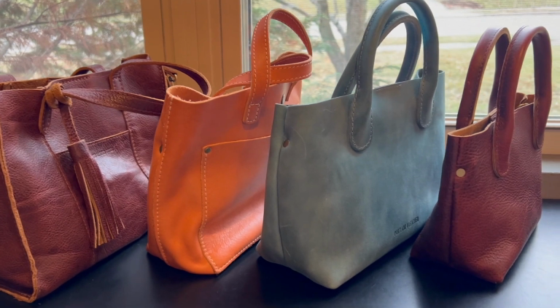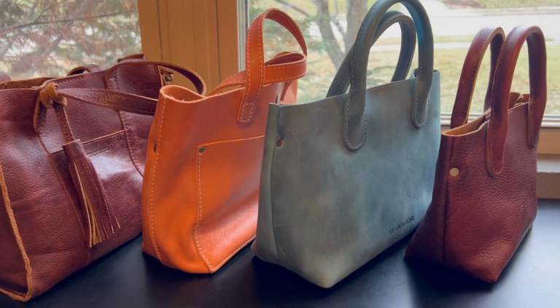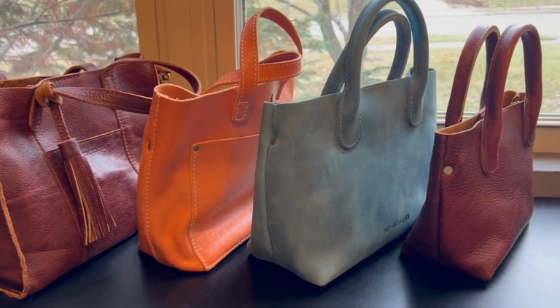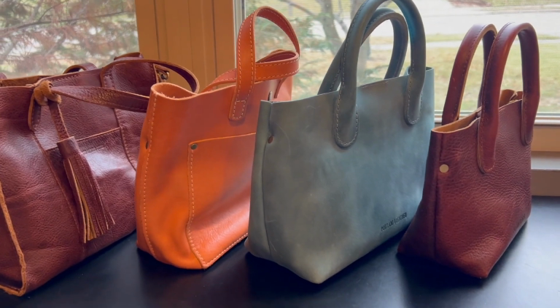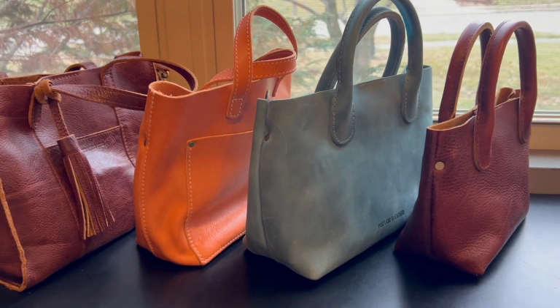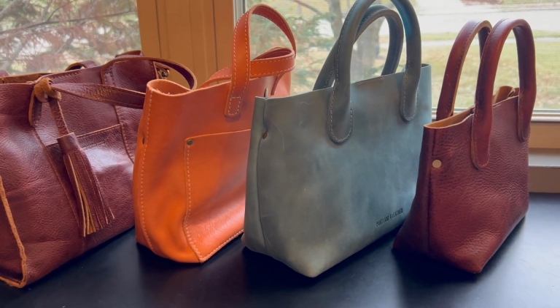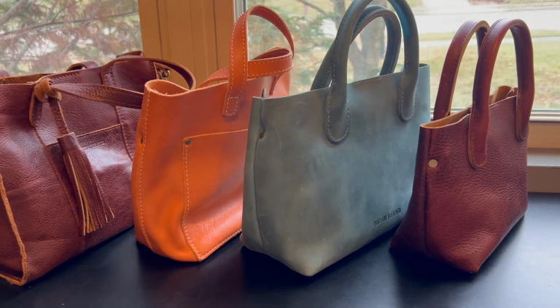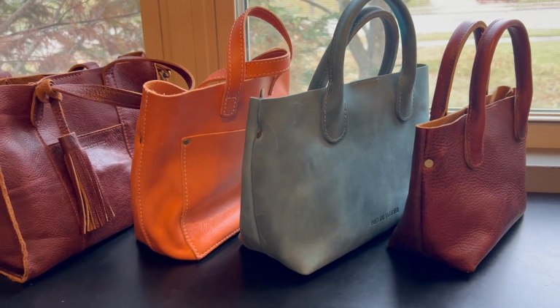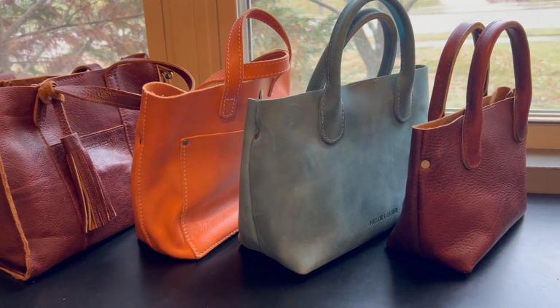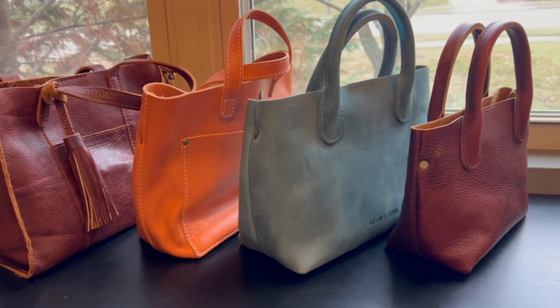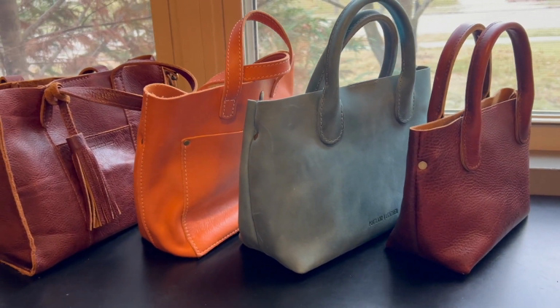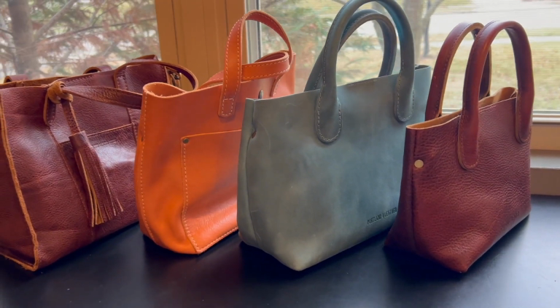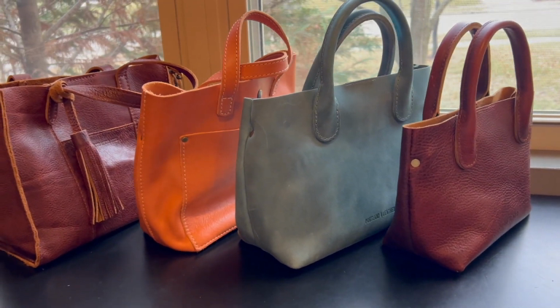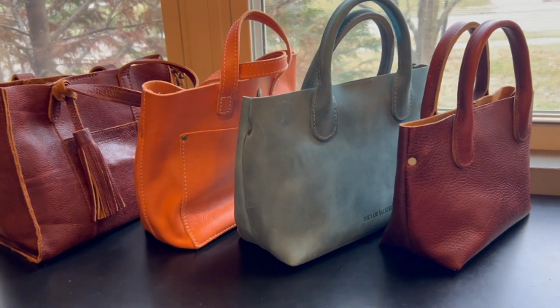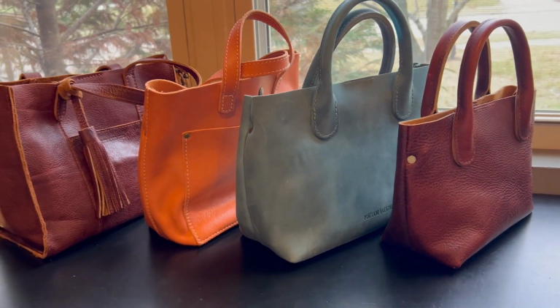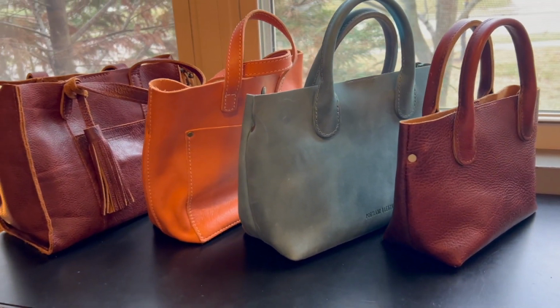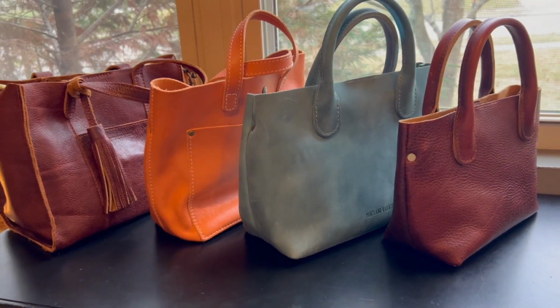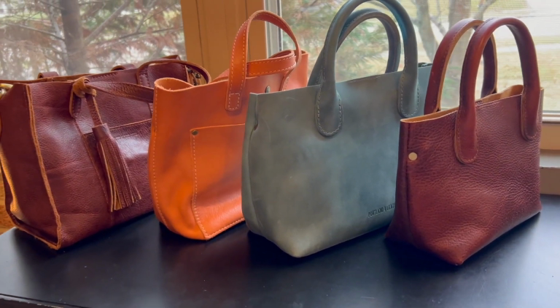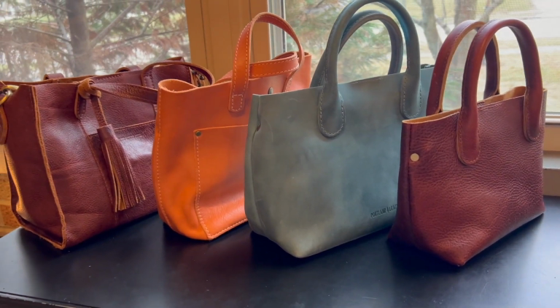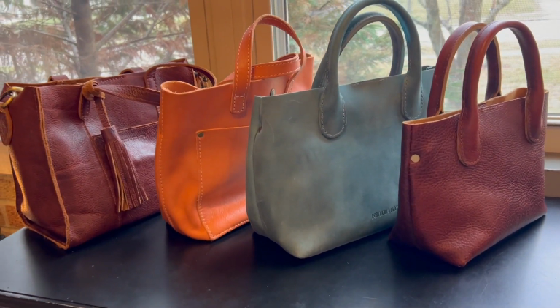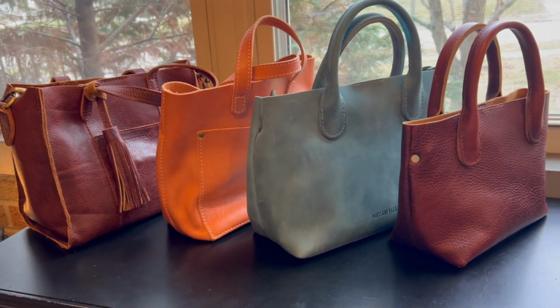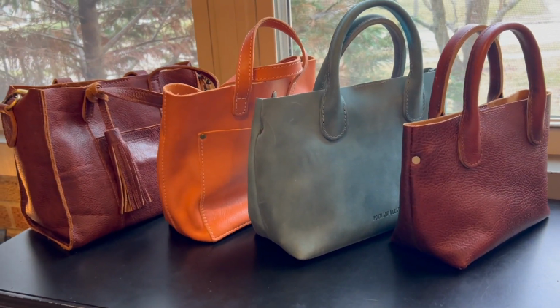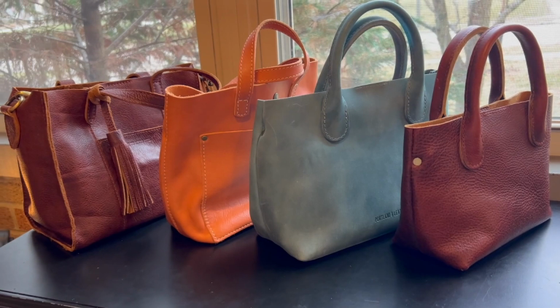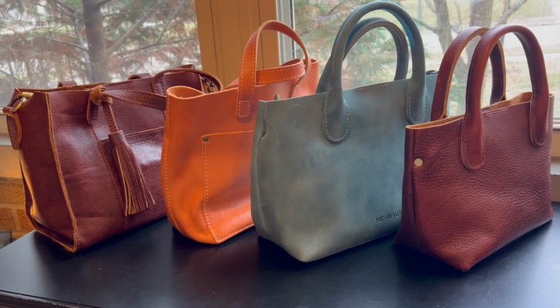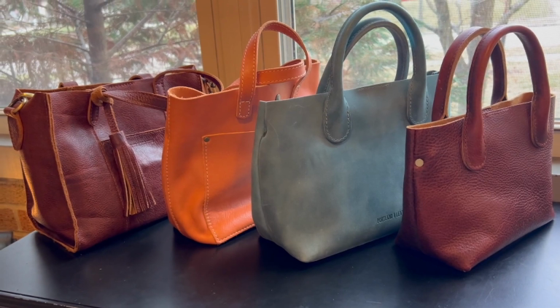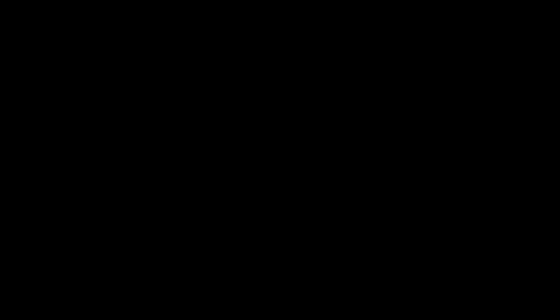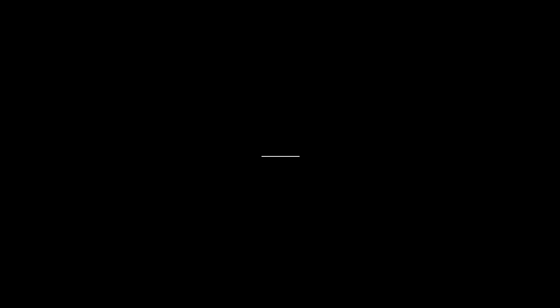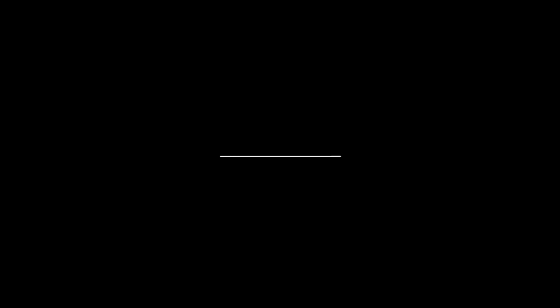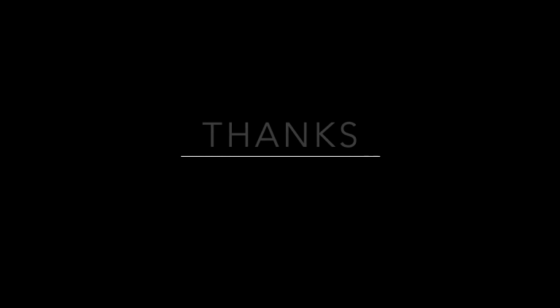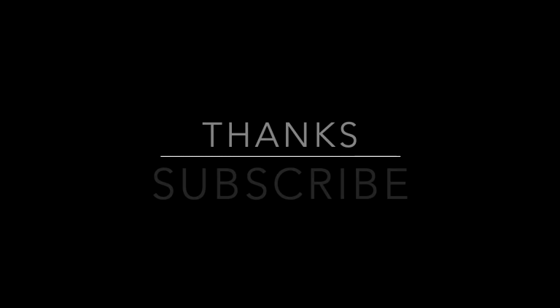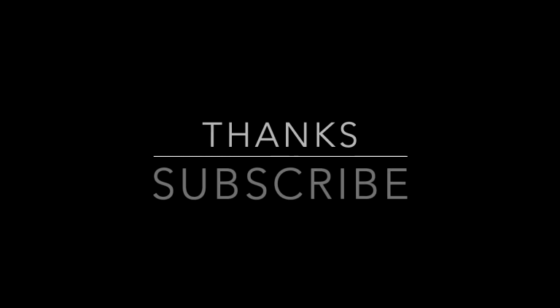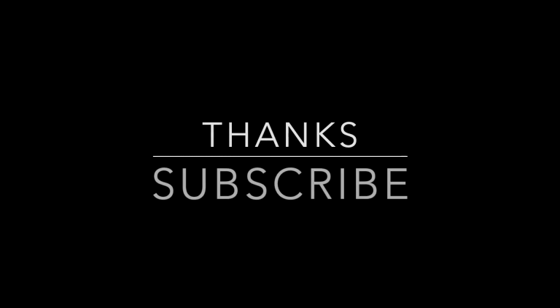I thought this video was getting a little long, so I decided to make this Part One of small totes, and I will make a Part Two devoted to Portland Leather Goods. Come back and I'll see you next time — thanks for watching, bye!